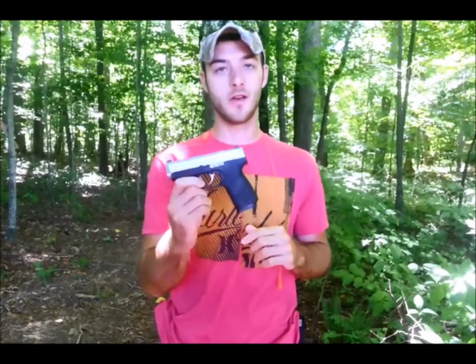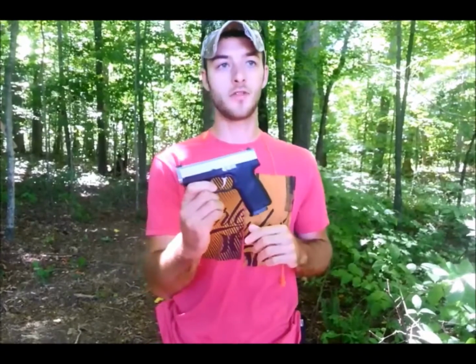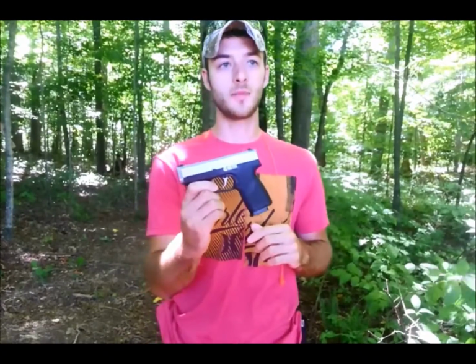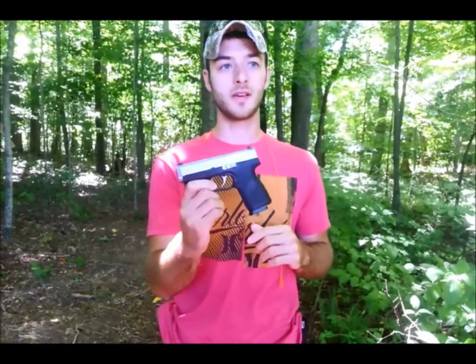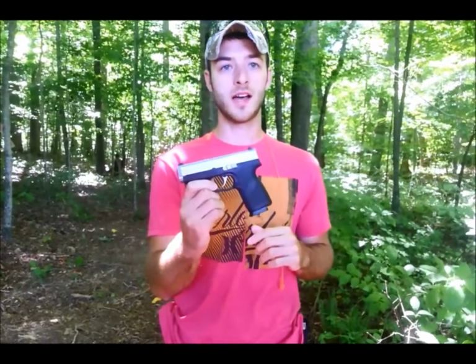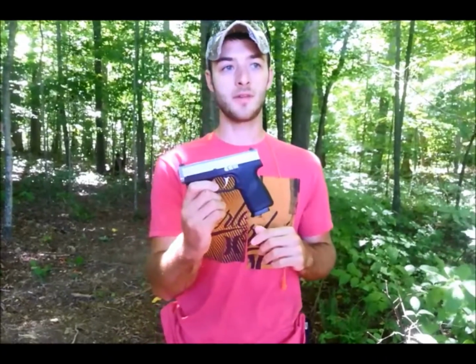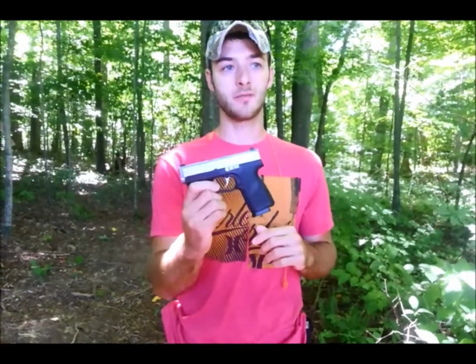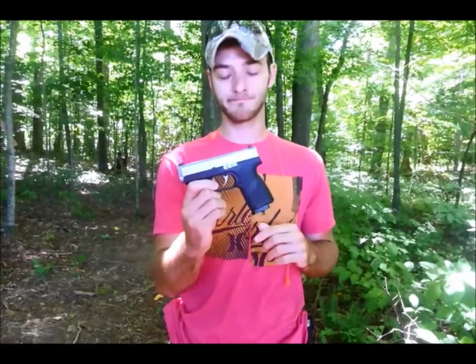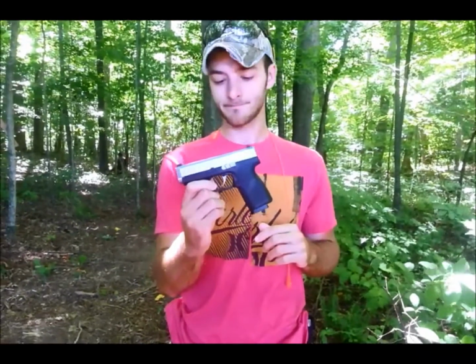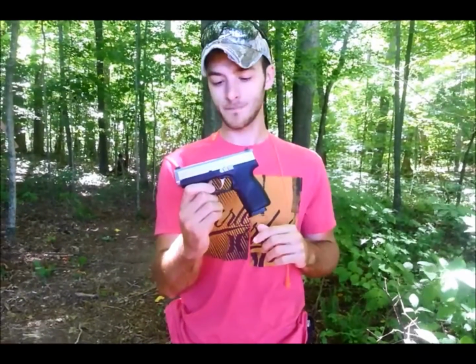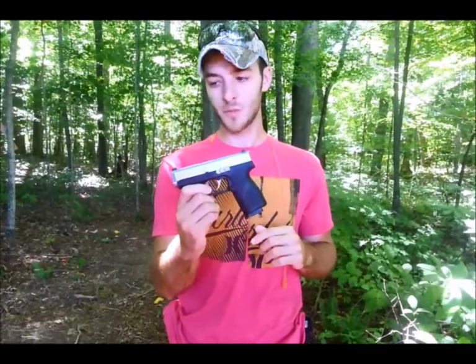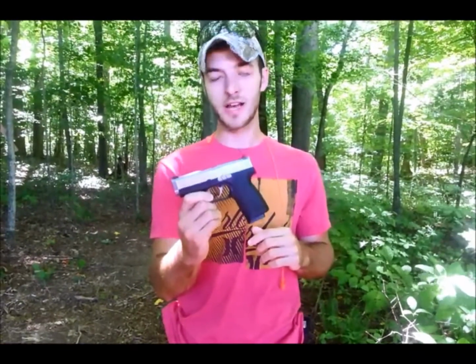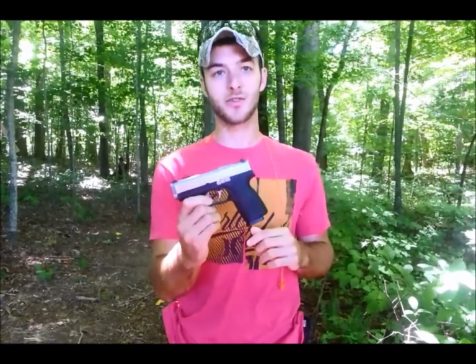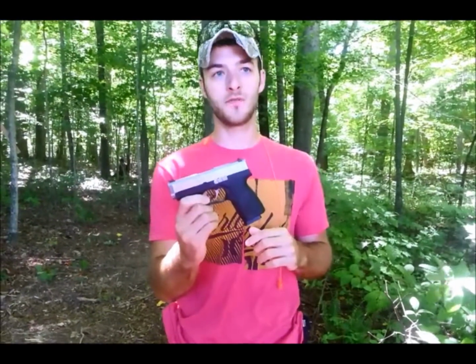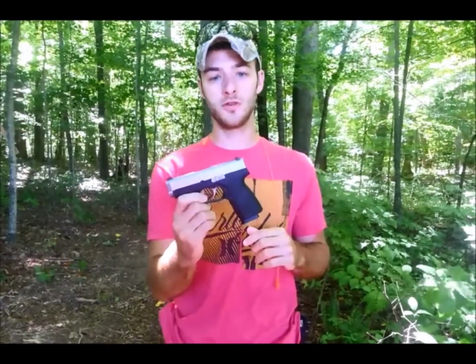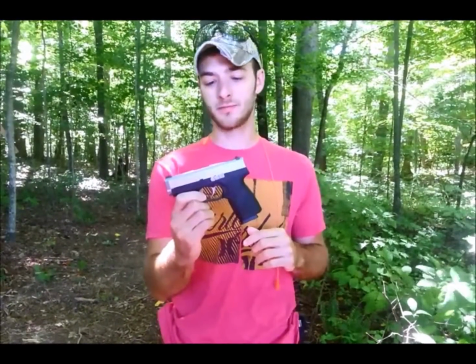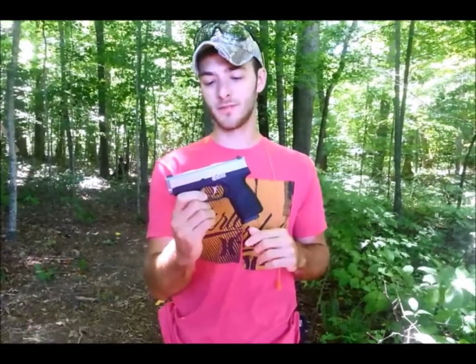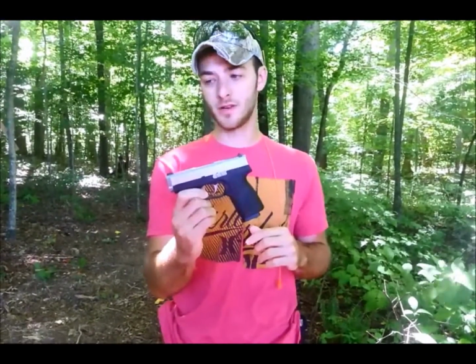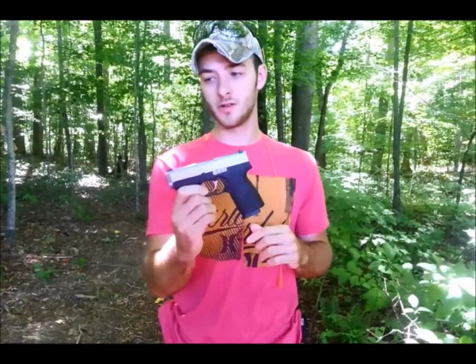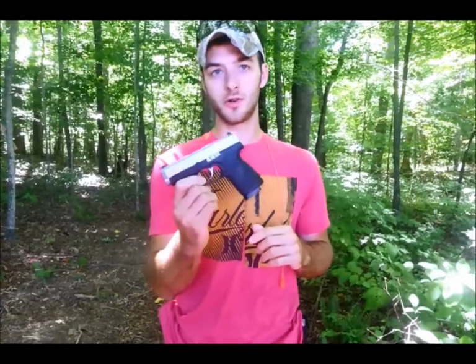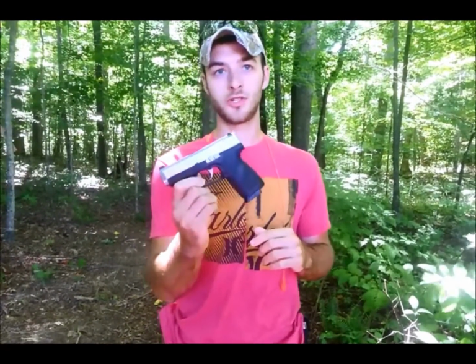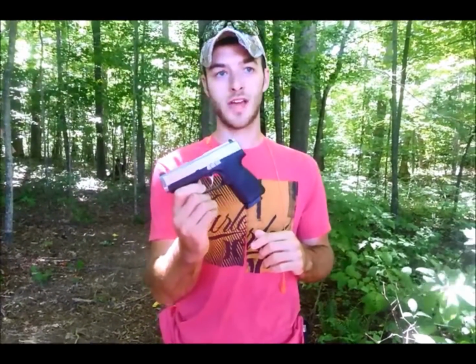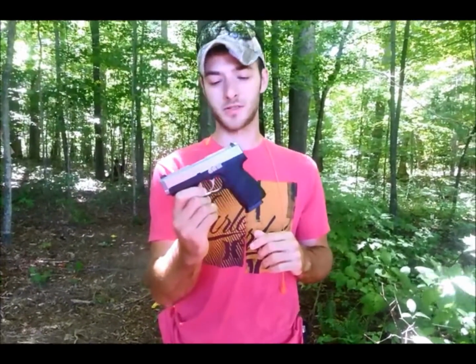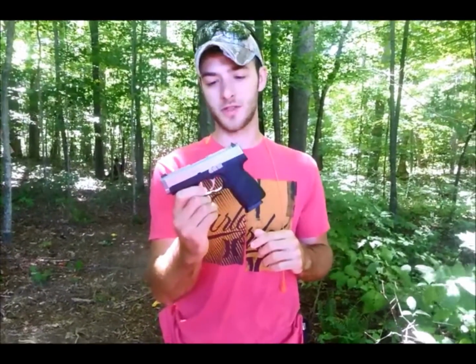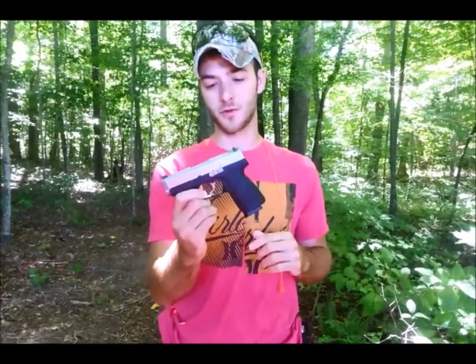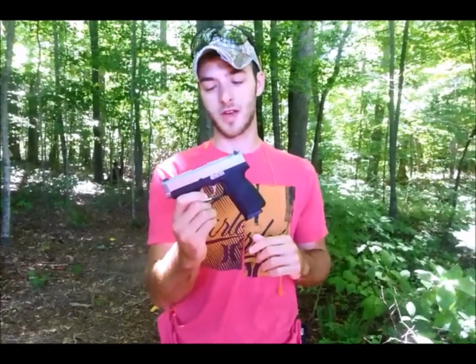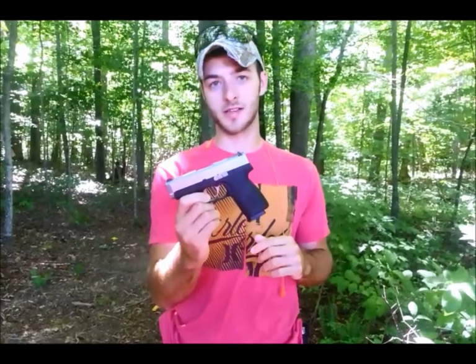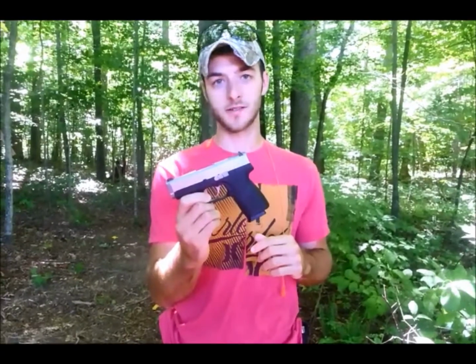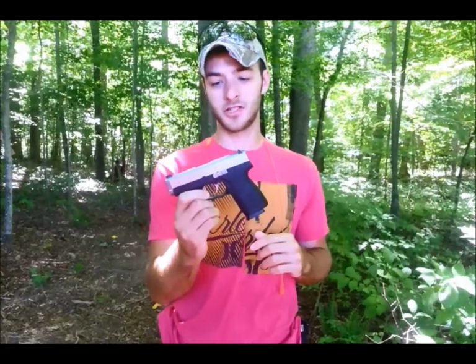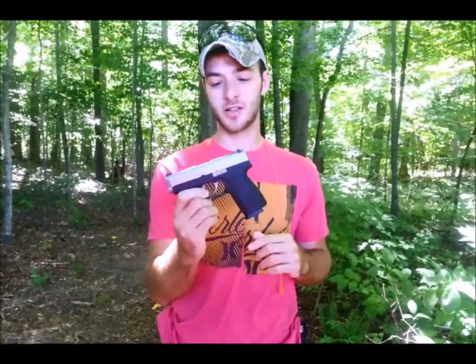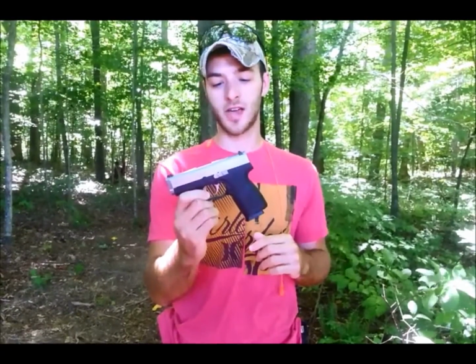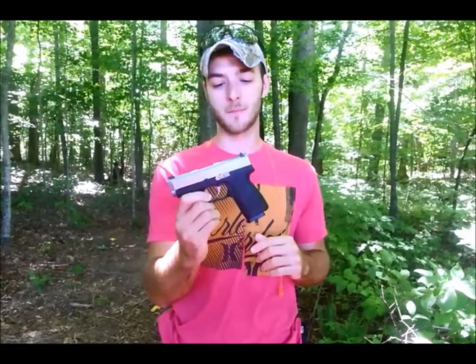I thought it would be a good time to bring you guys a little review and do a little shooting action with it for you guys. I'll let you take a look at it.